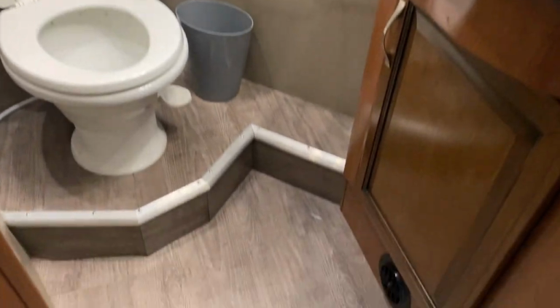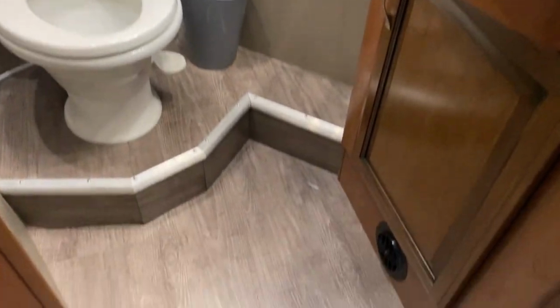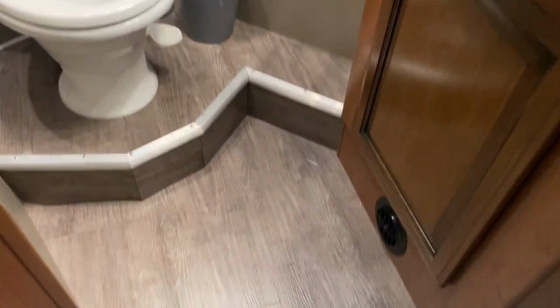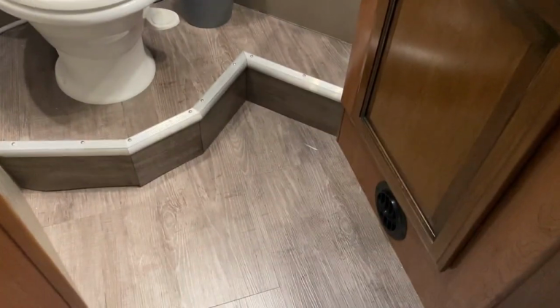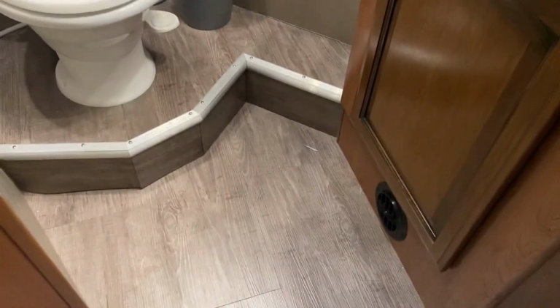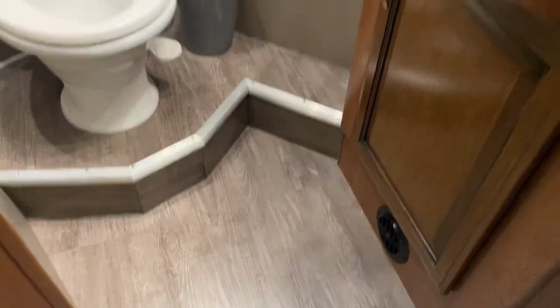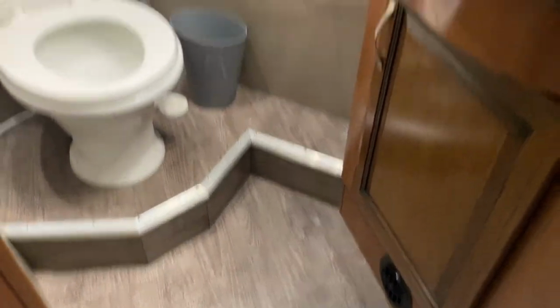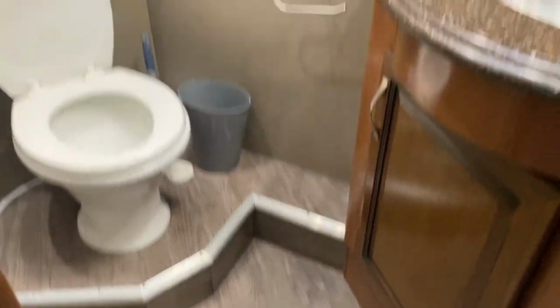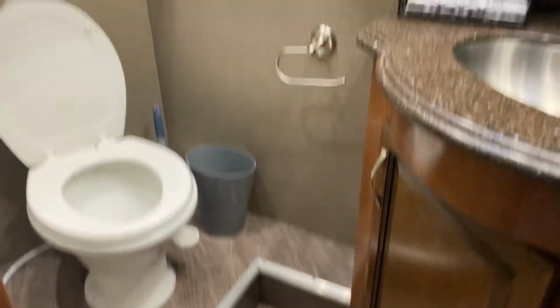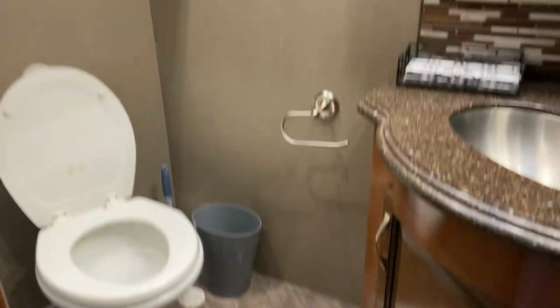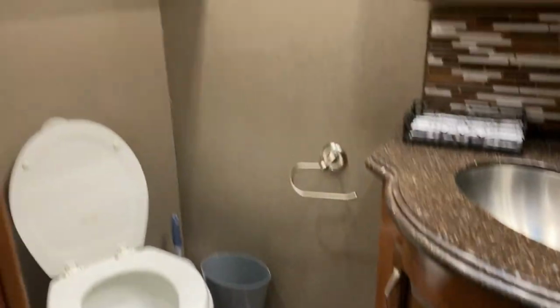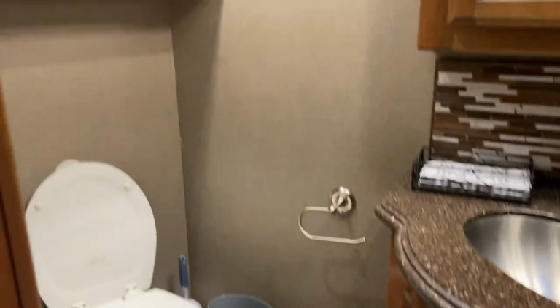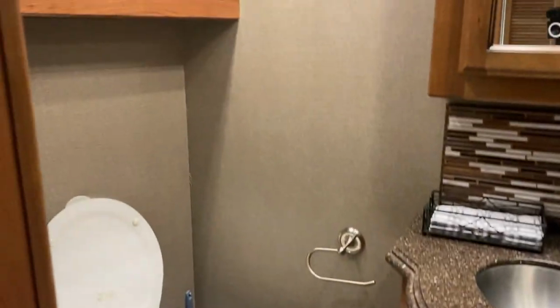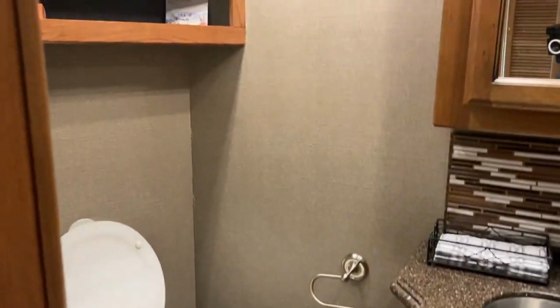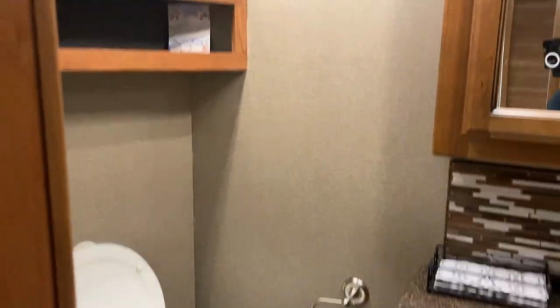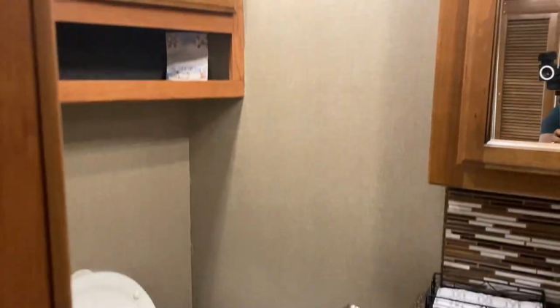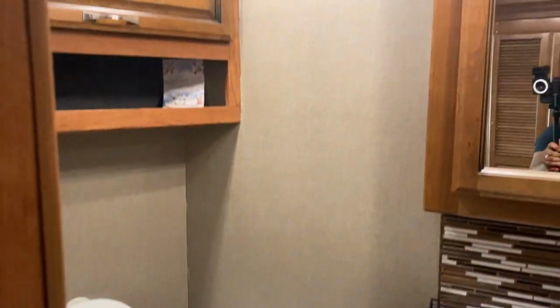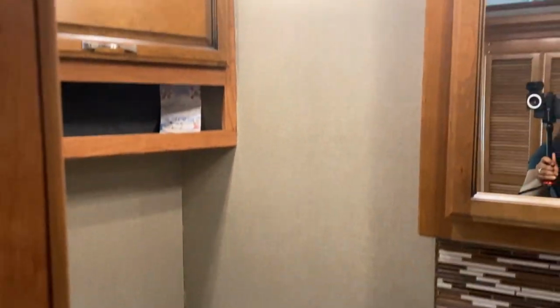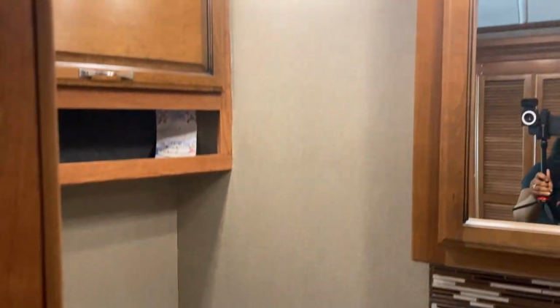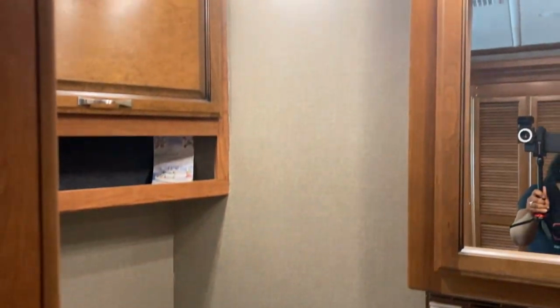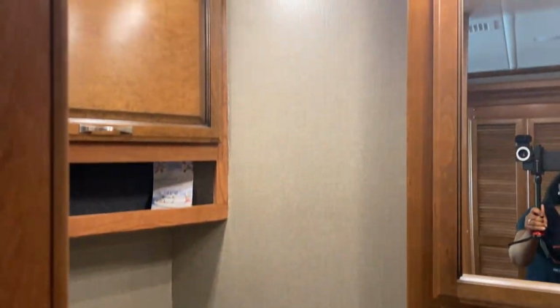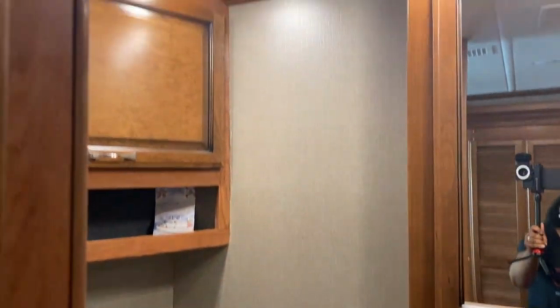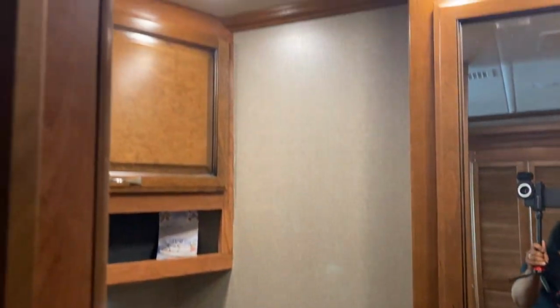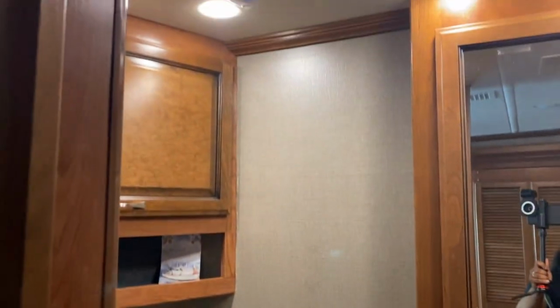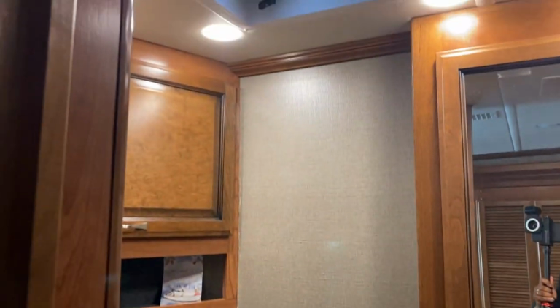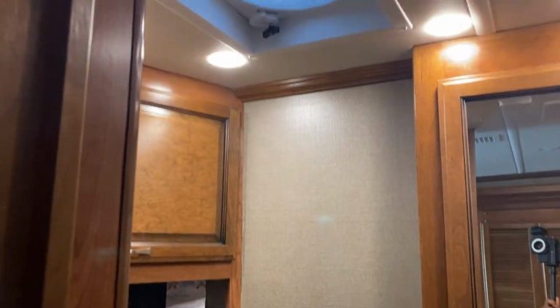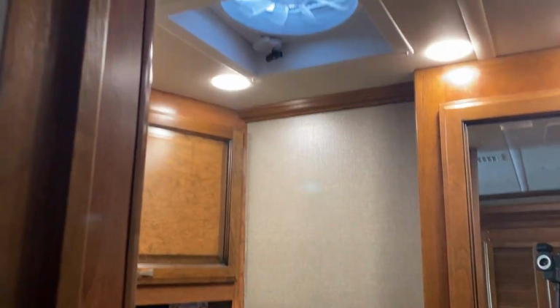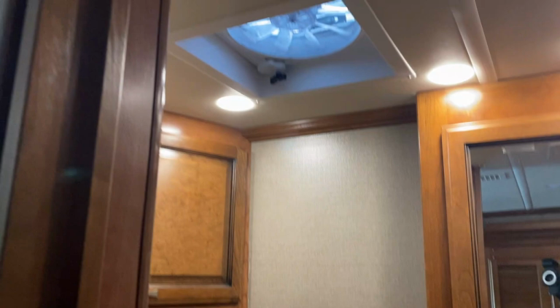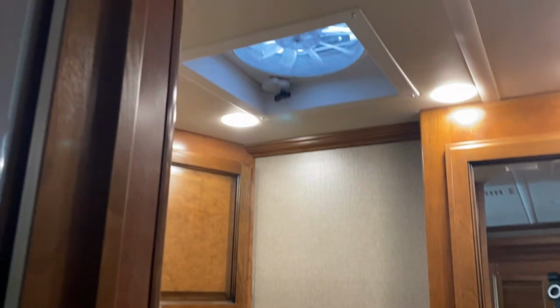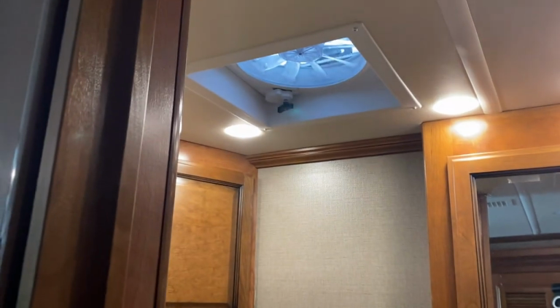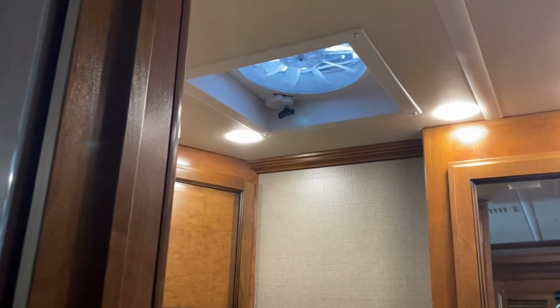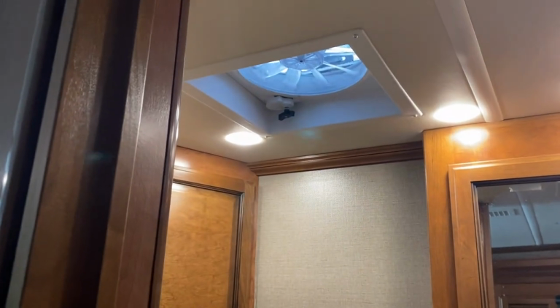In the half bath we have lots of storage cabinets and a fantastic fan.